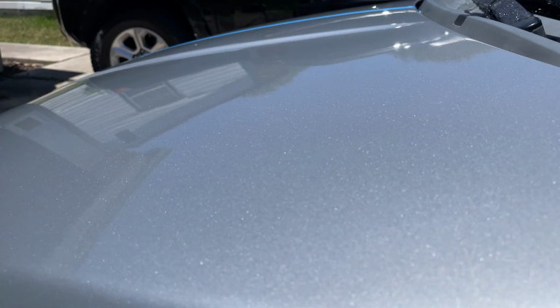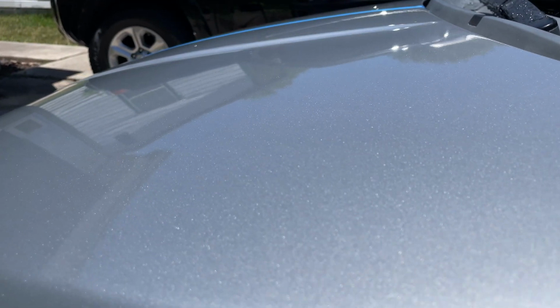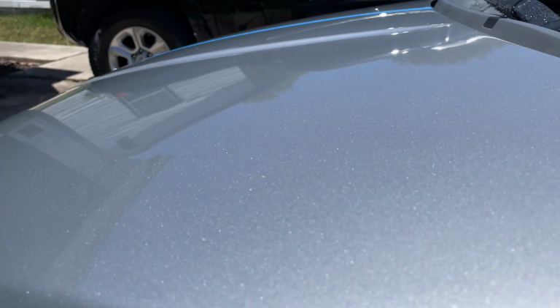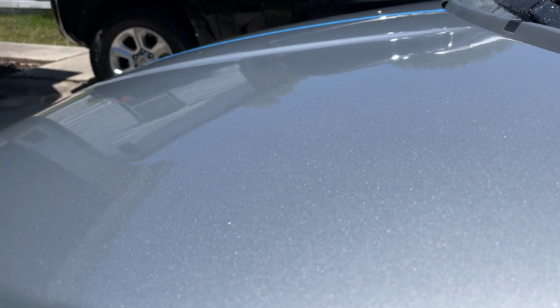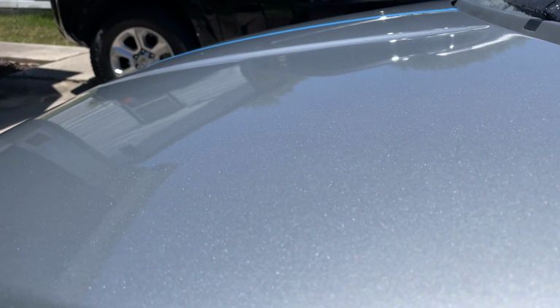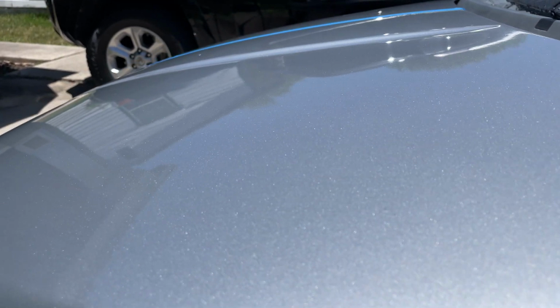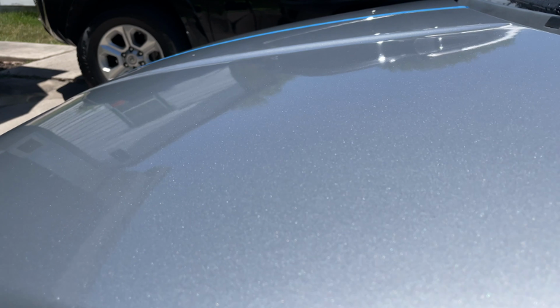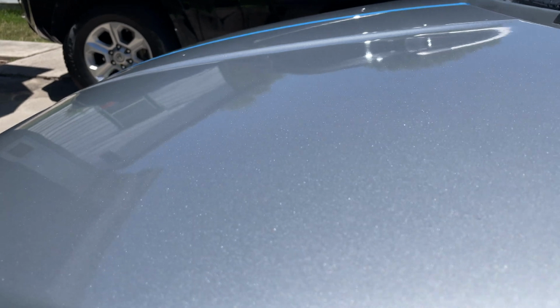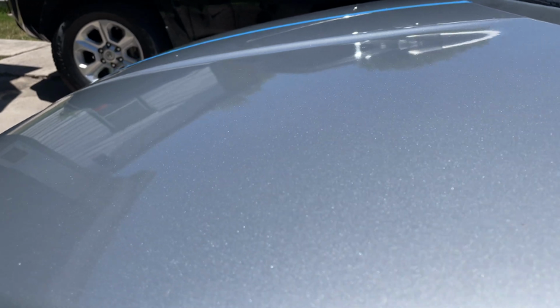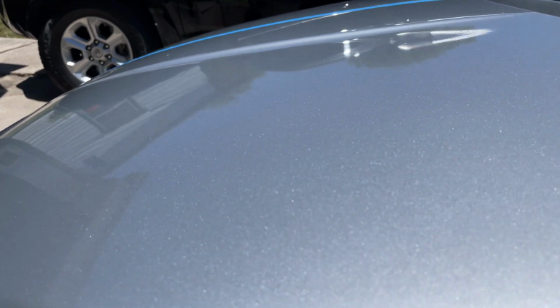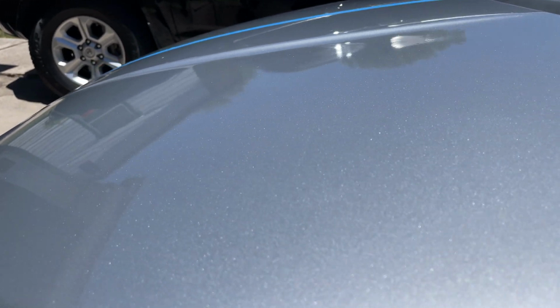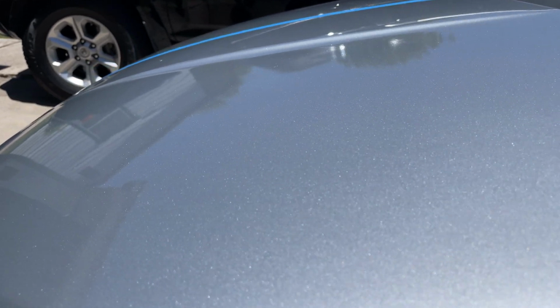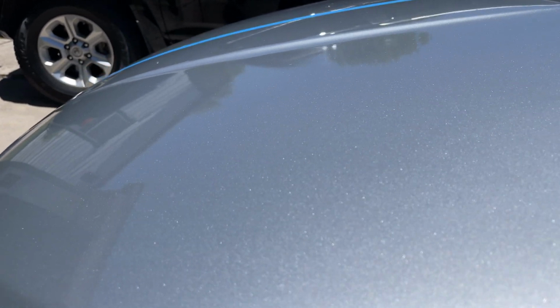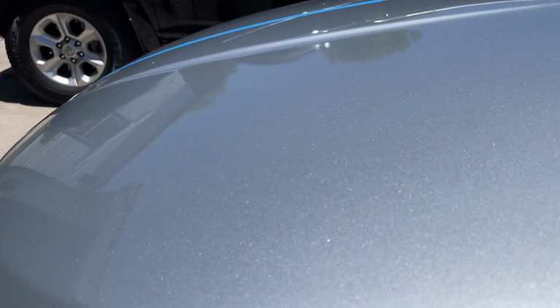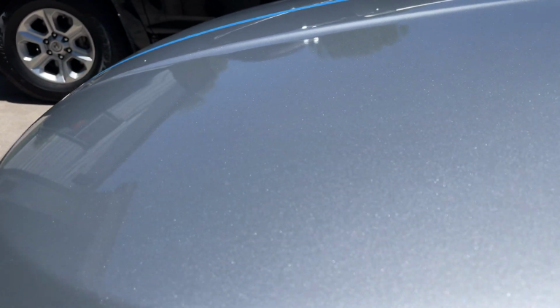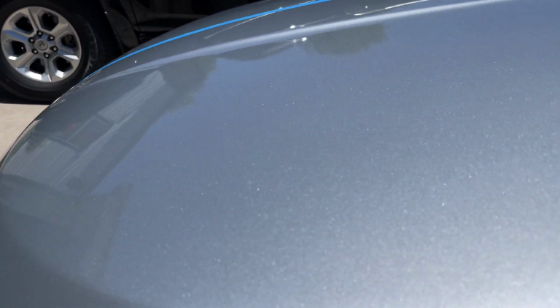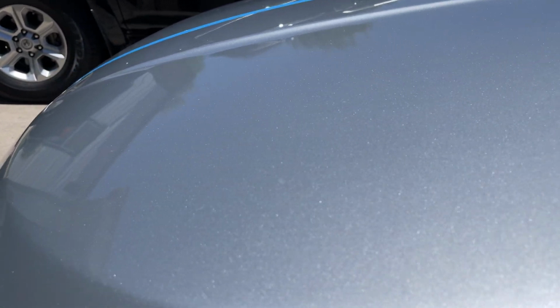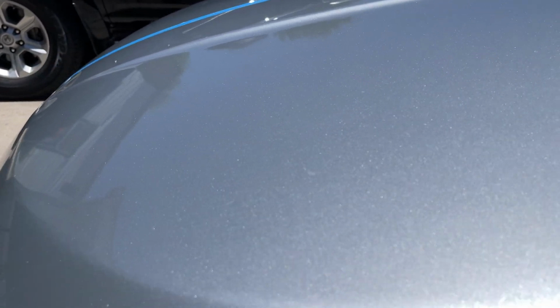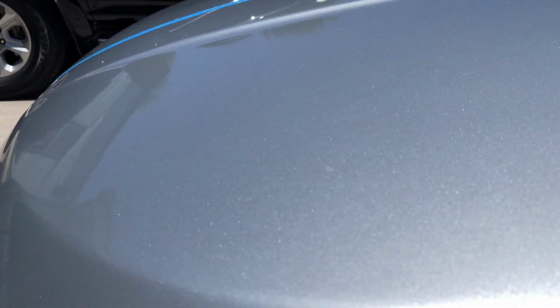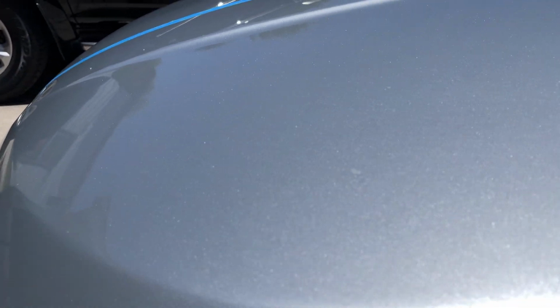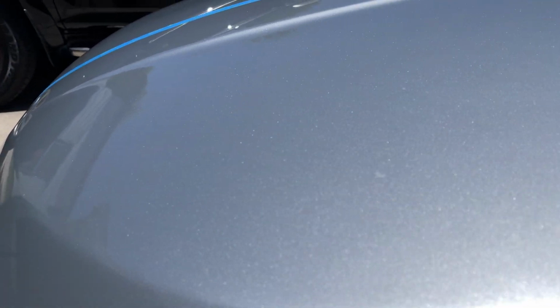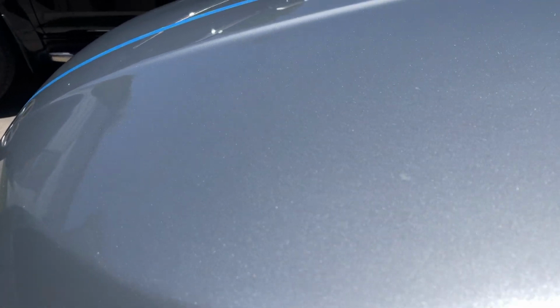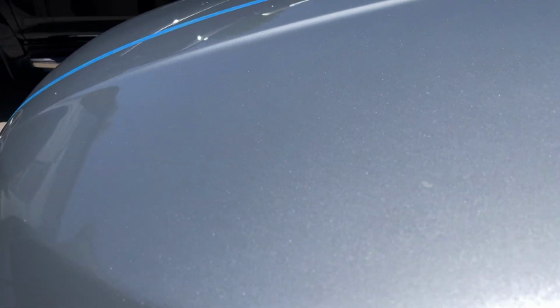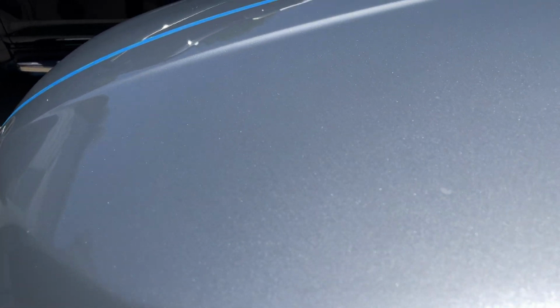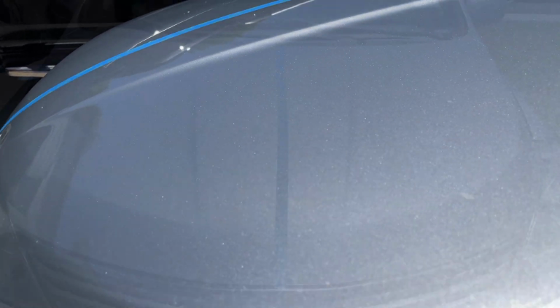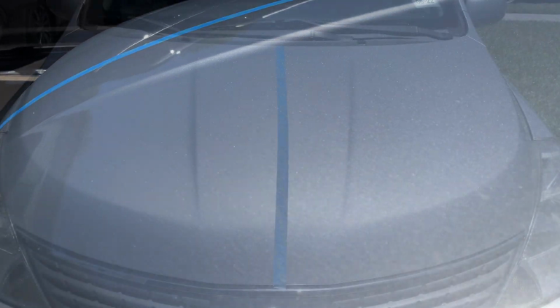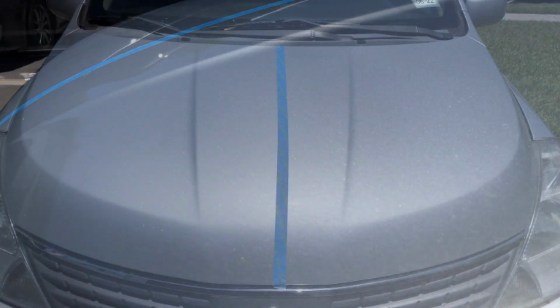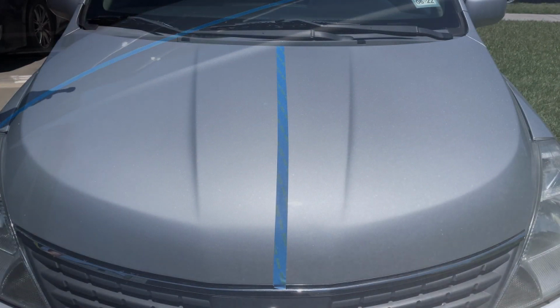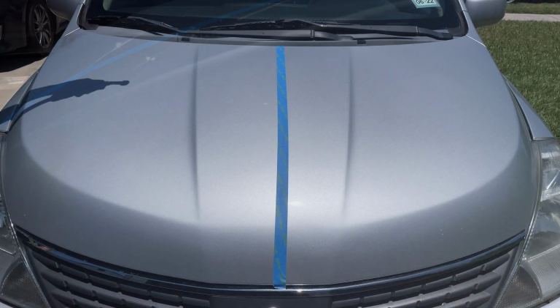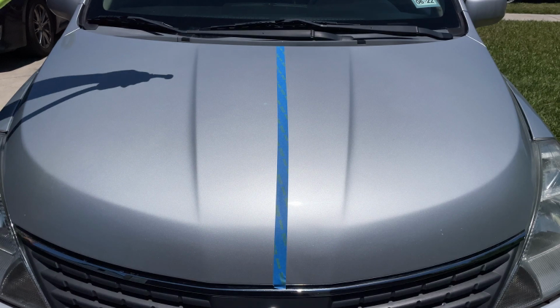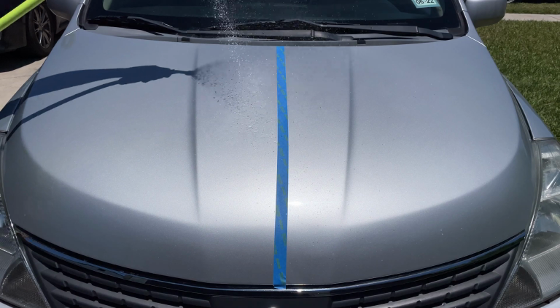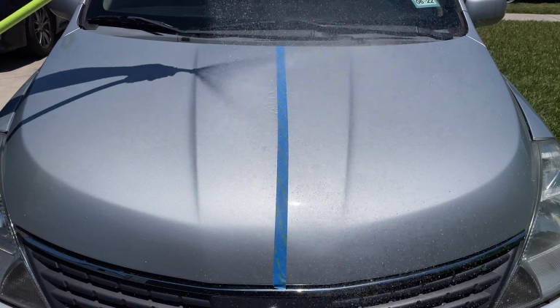As you can see here, the gloss on here was just awesome.